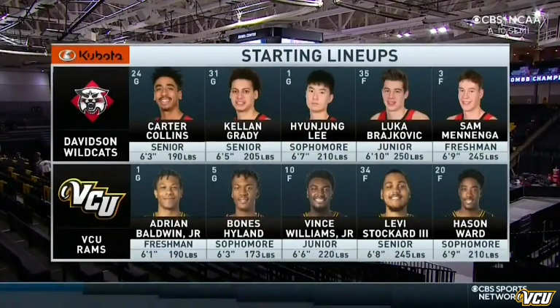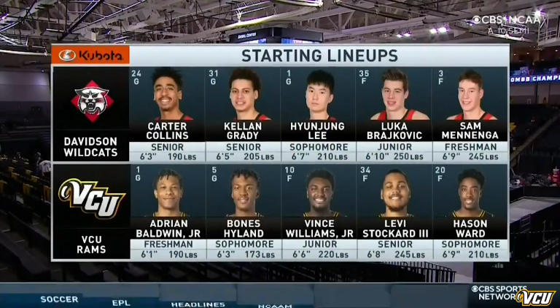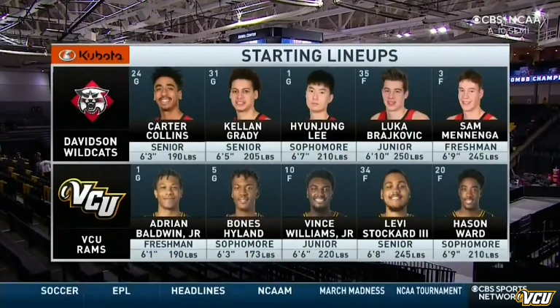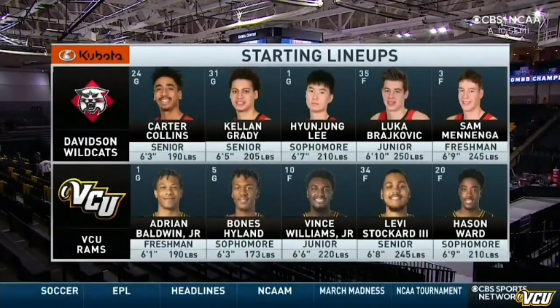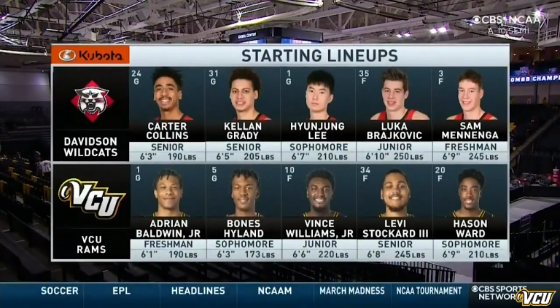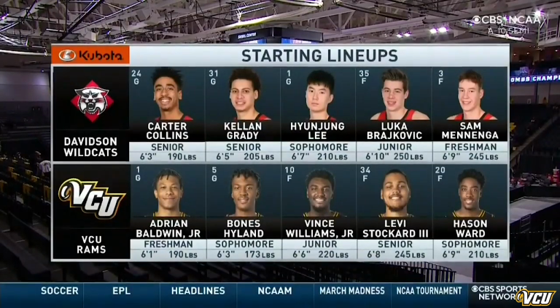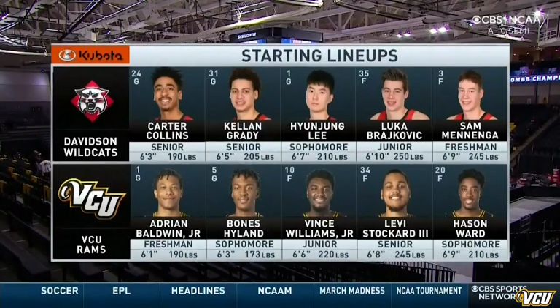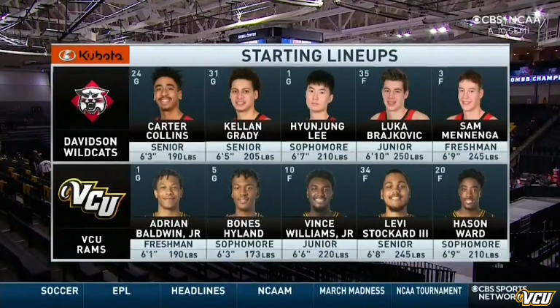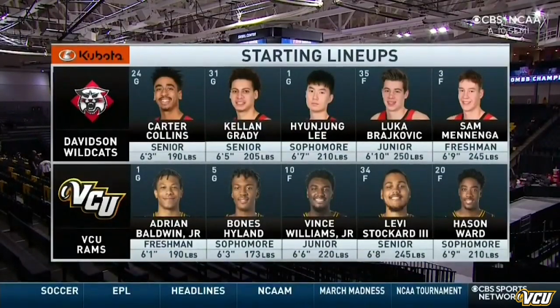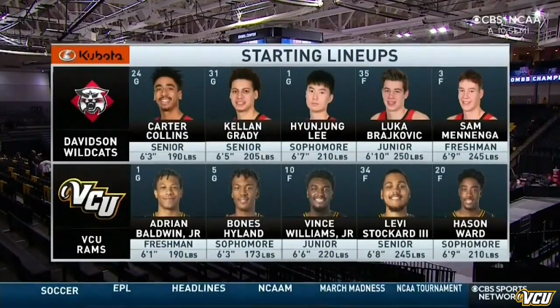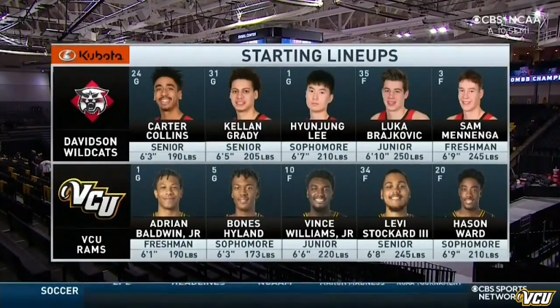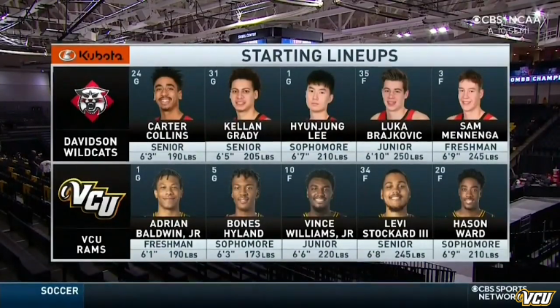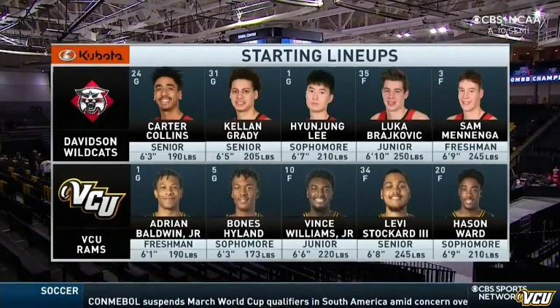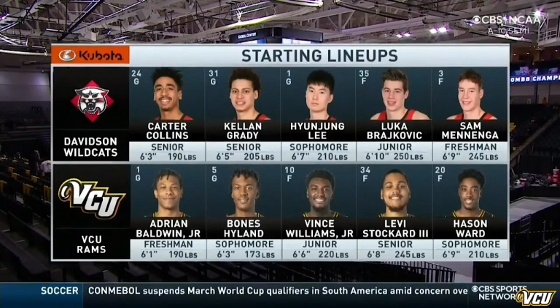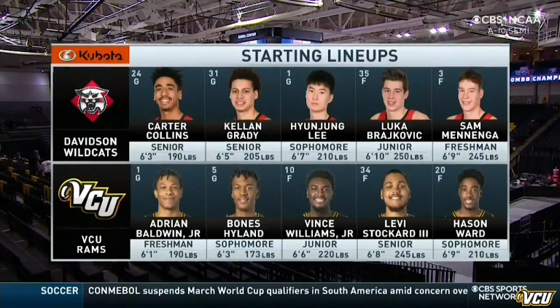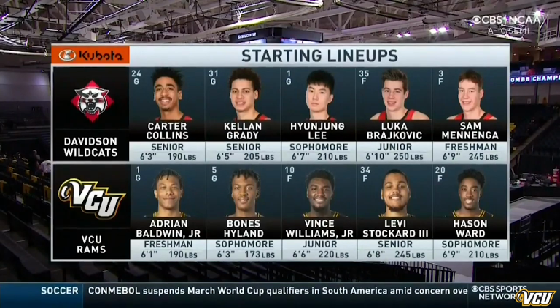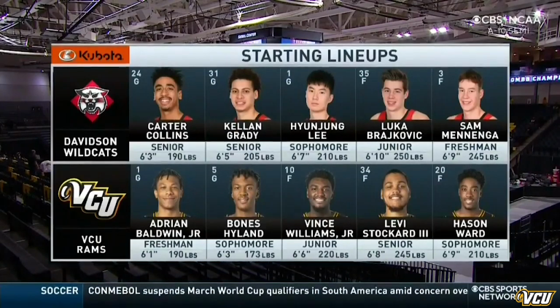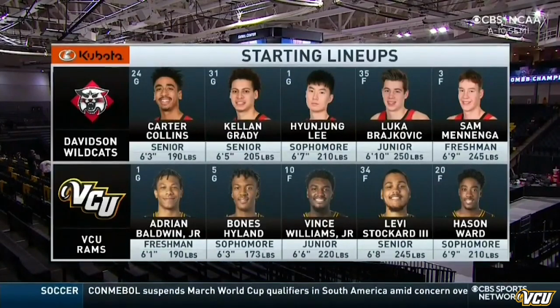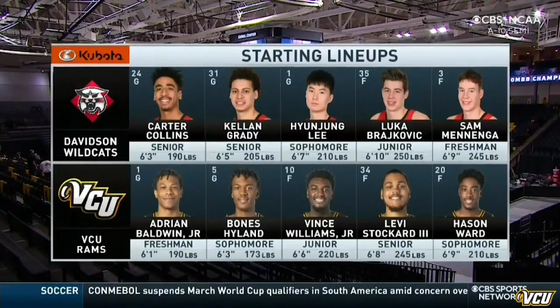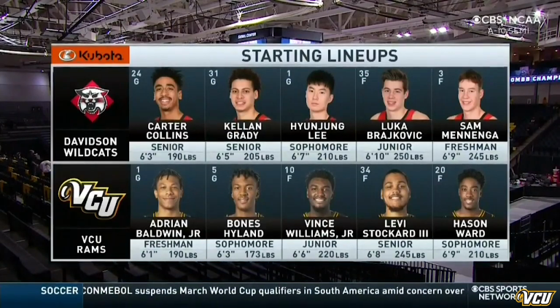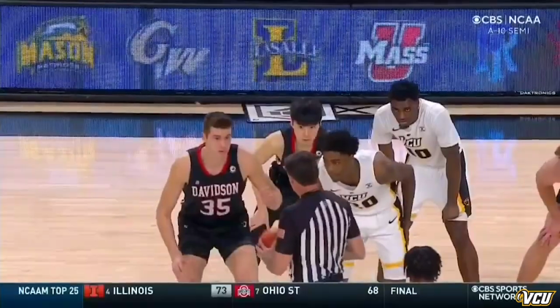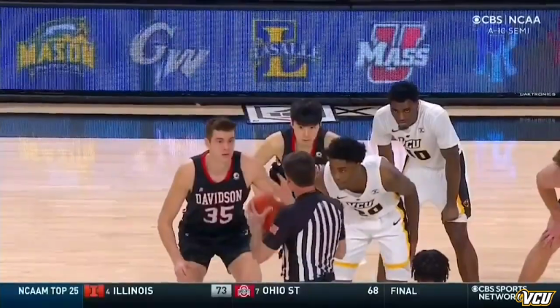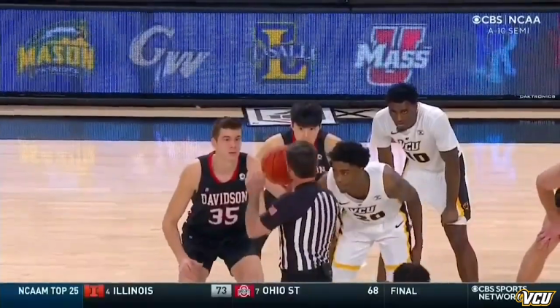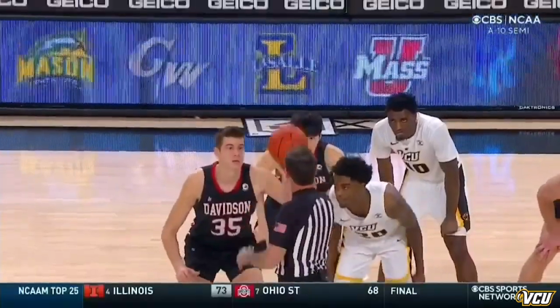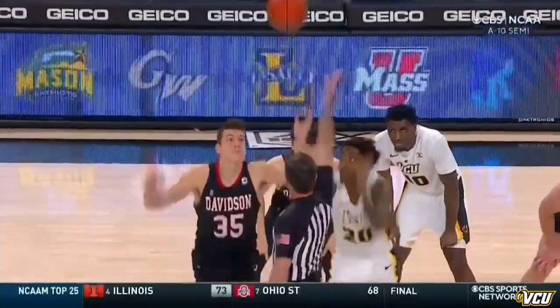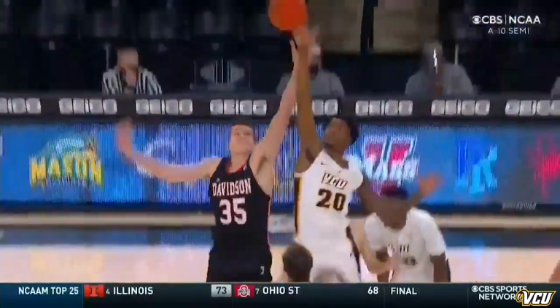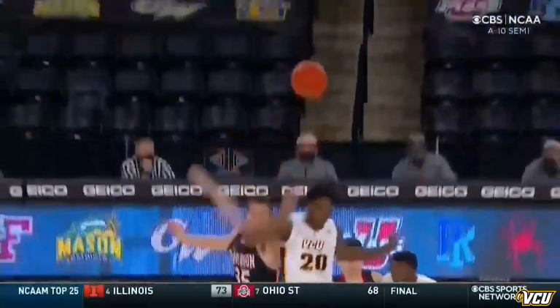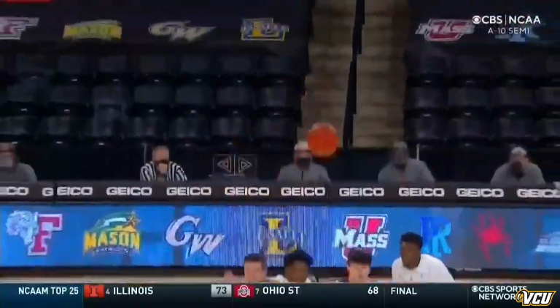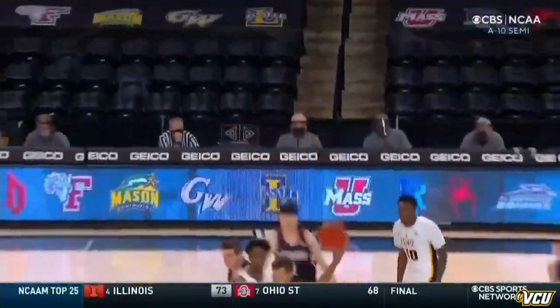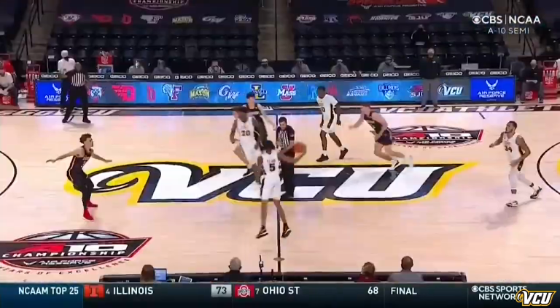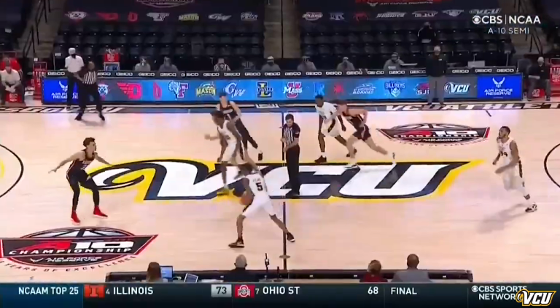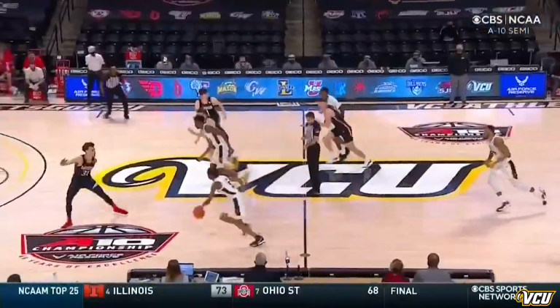Back inside the Seagull Center, we look at the starting lineups for tonight's ballgame, brought to you by Kubota. They definitely need to get the win, and they're at home.